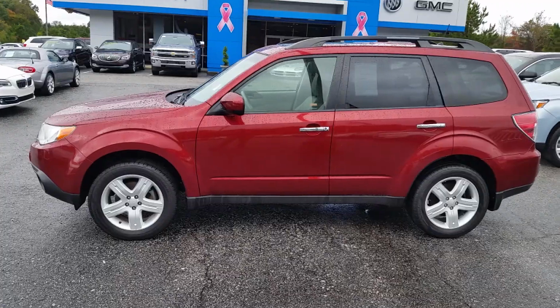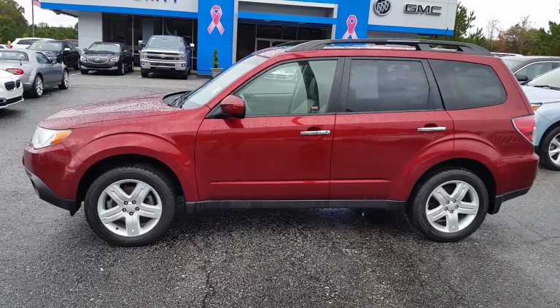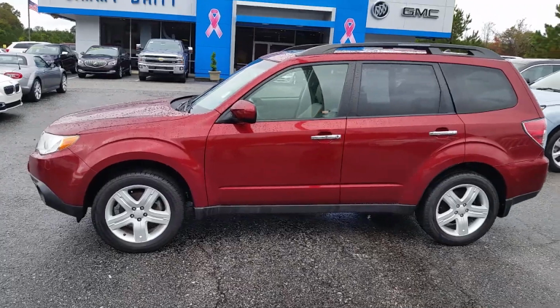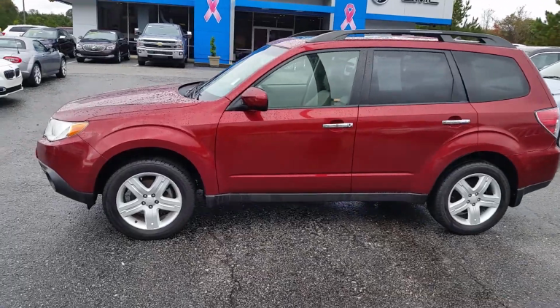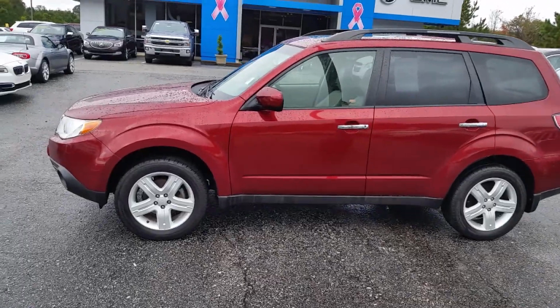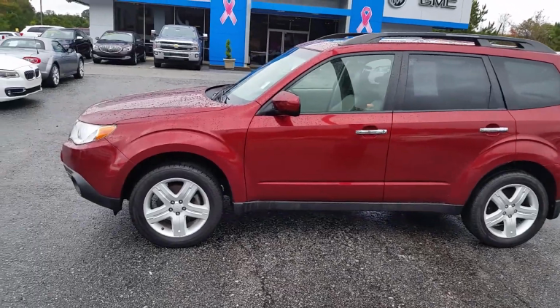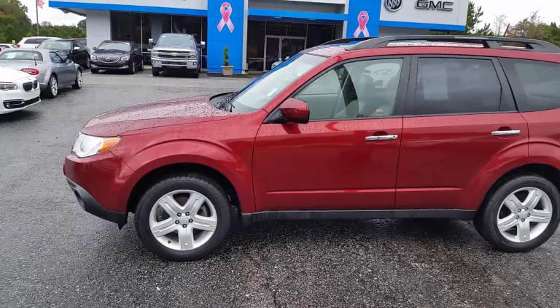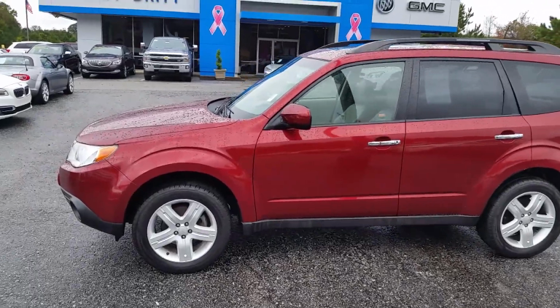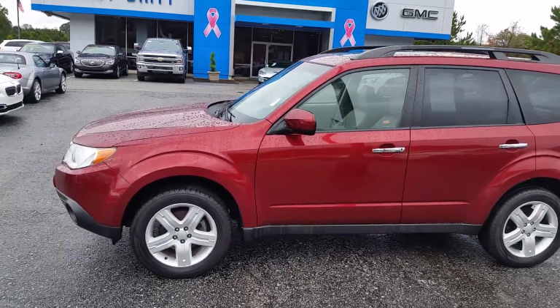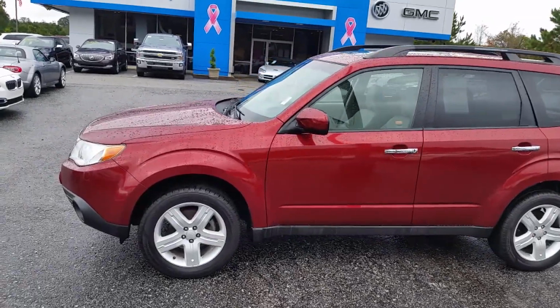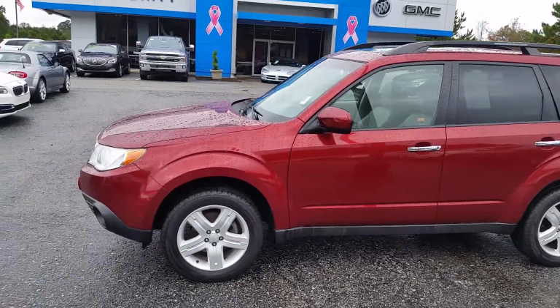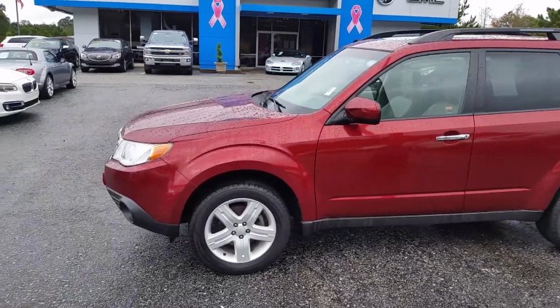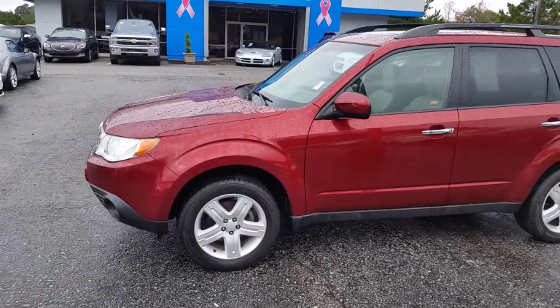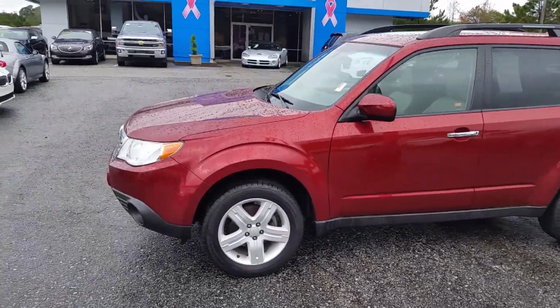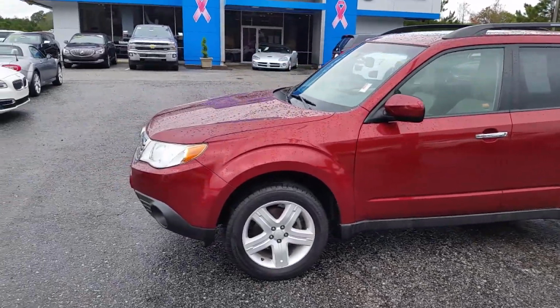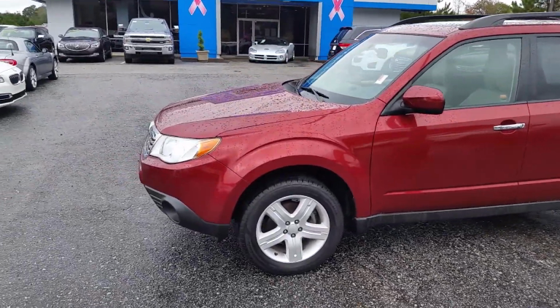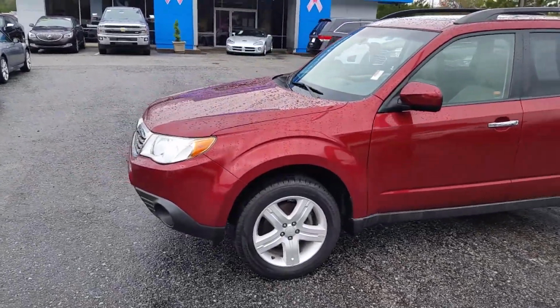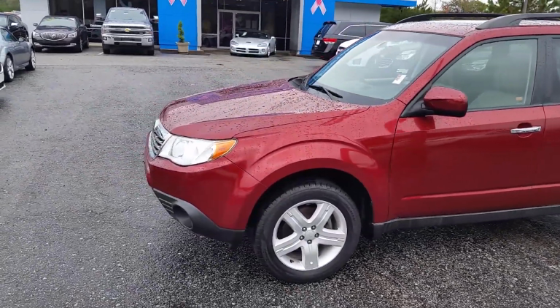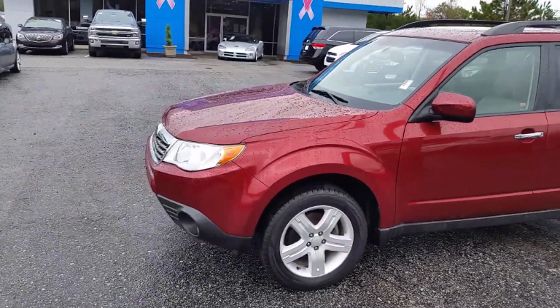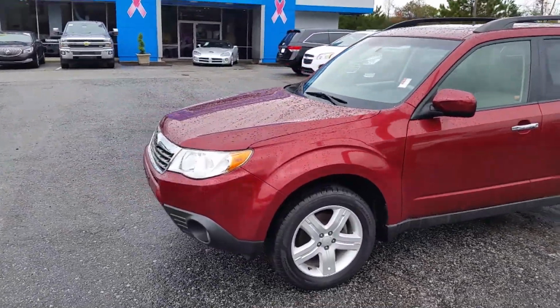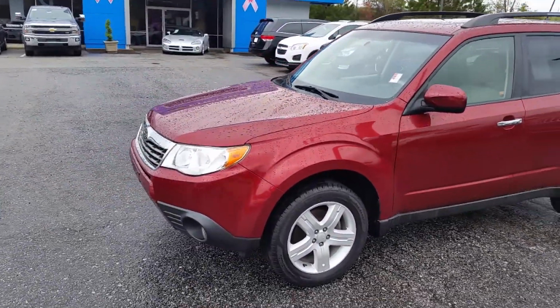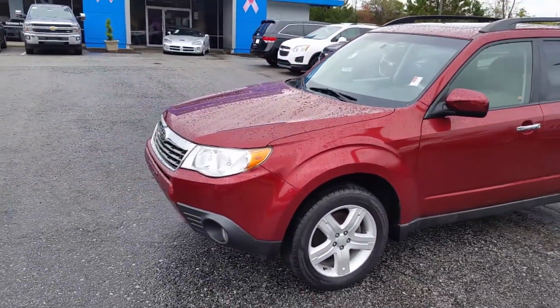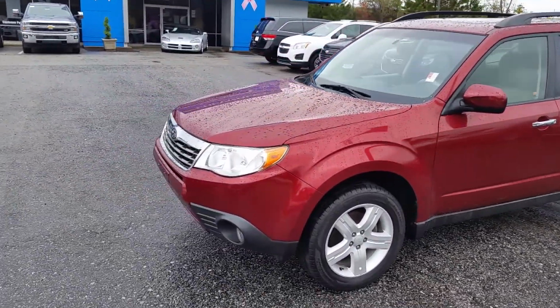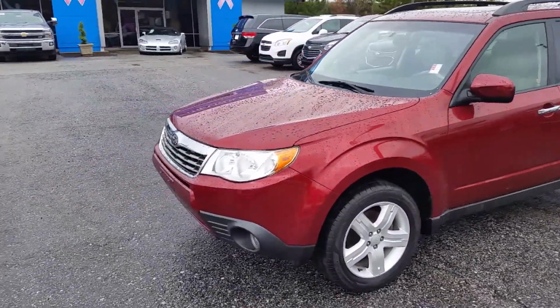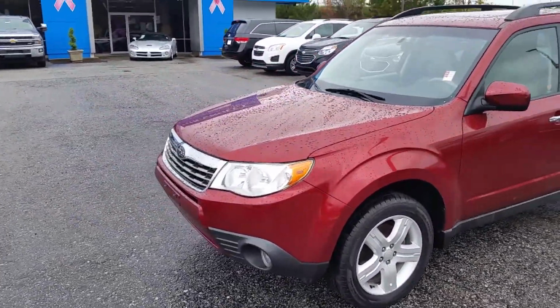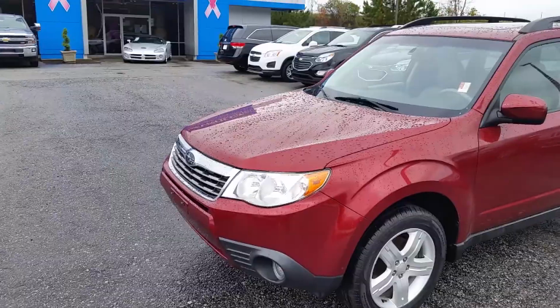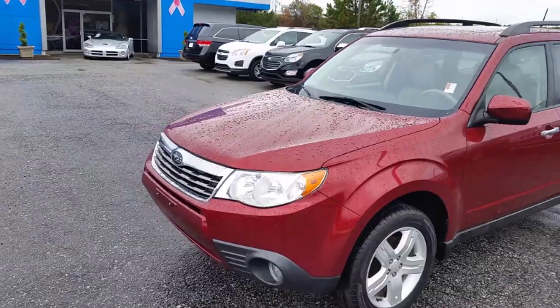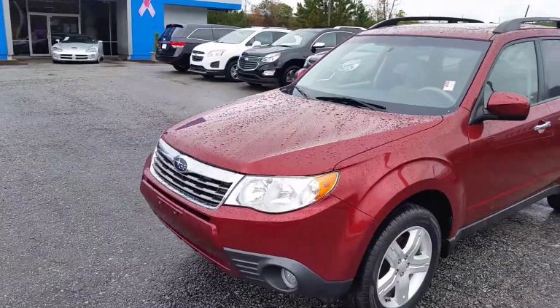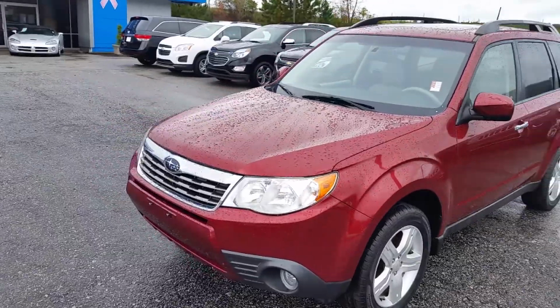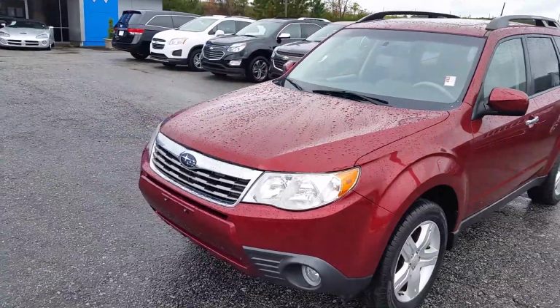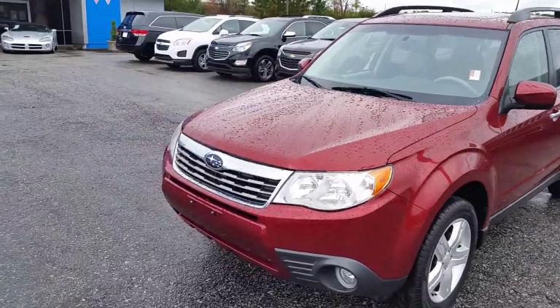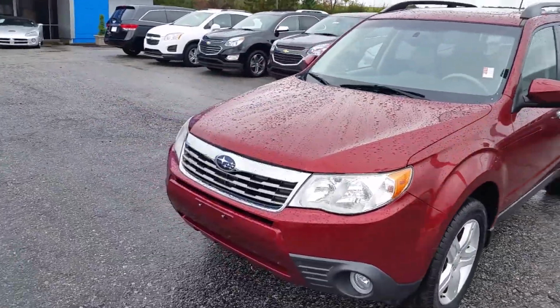Hey Alice, Brandon Watts here at Jim and Britt's Chevrolet. I just want to send you a quick little video of the red 2010 Subaru Forester that I have here.